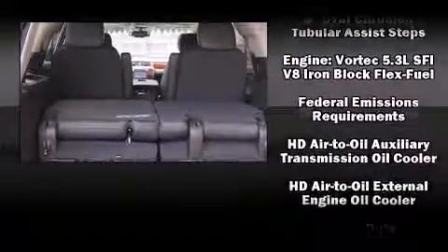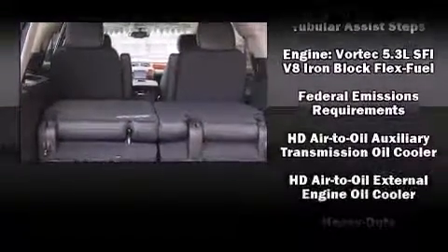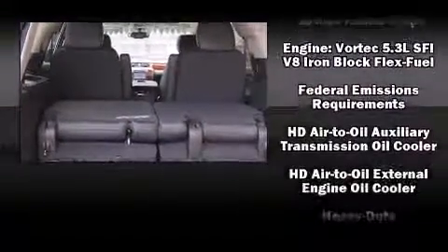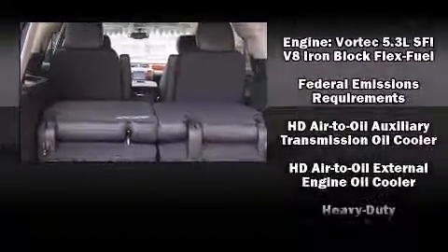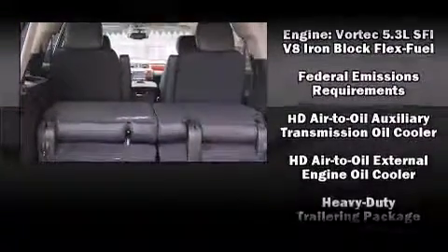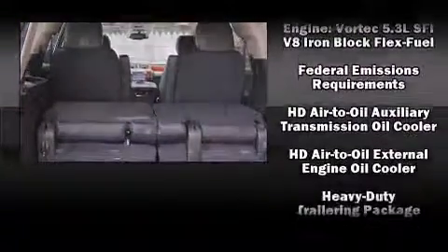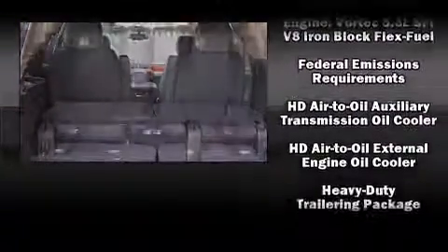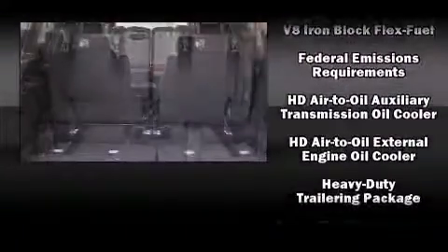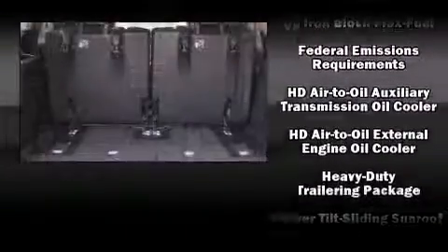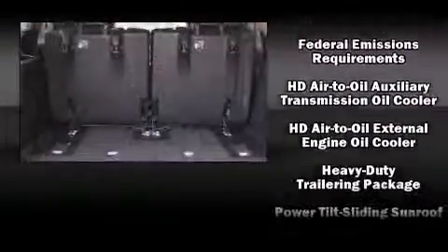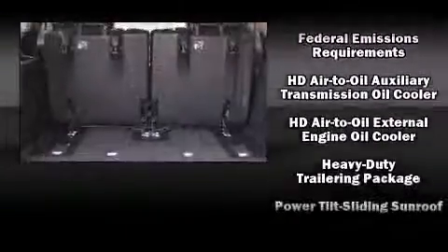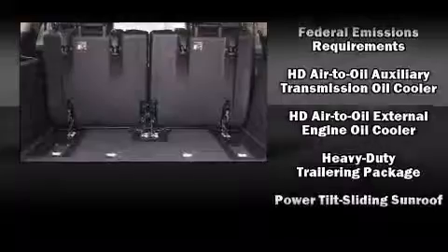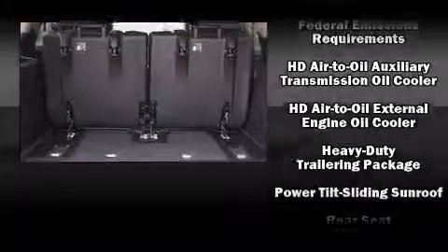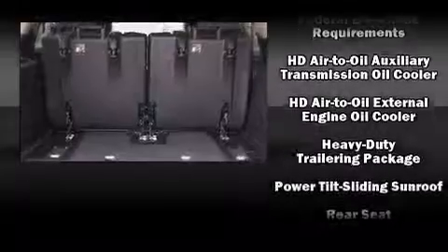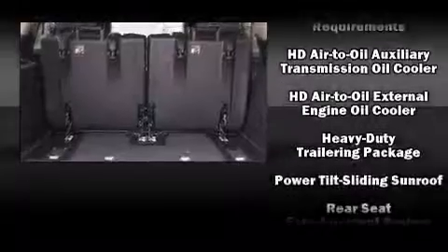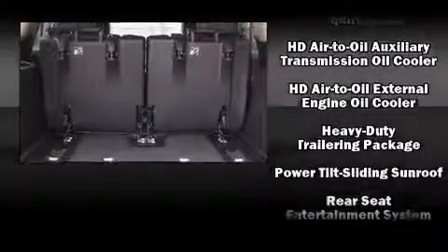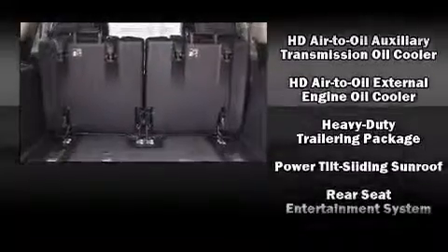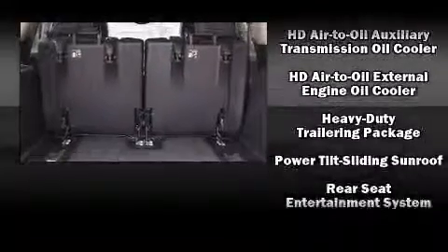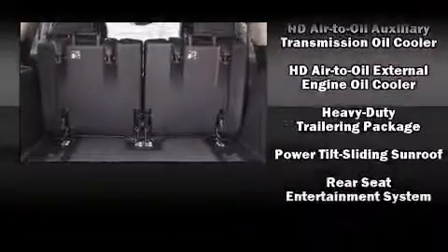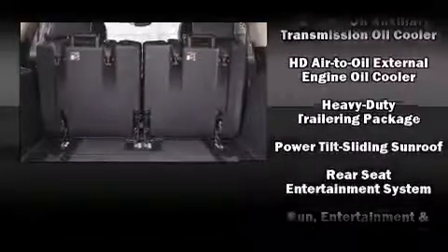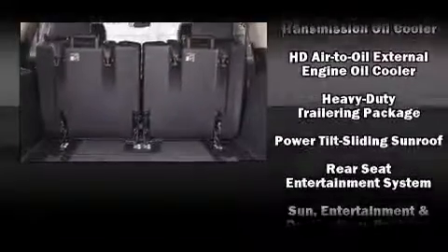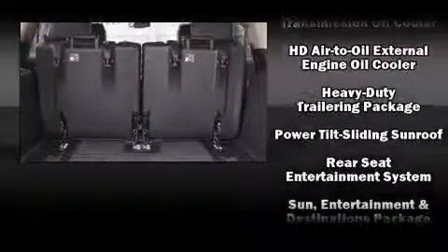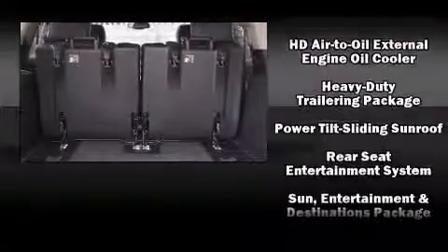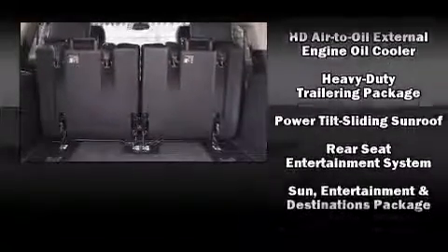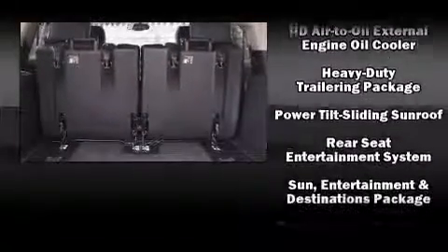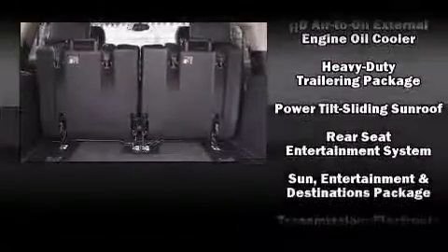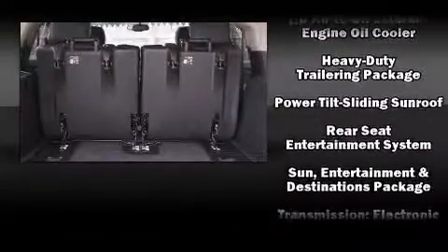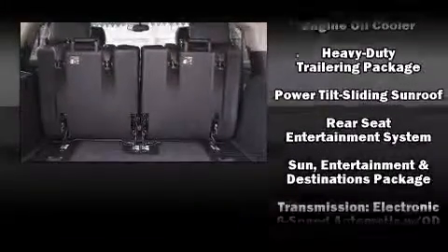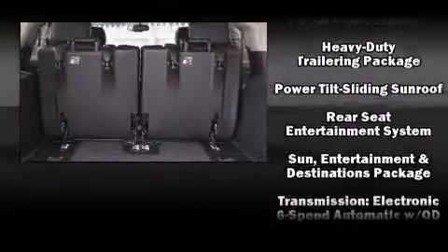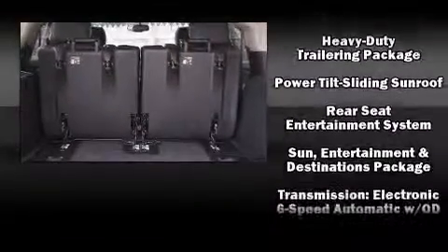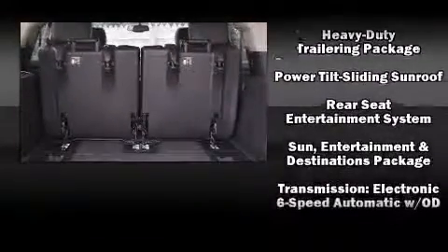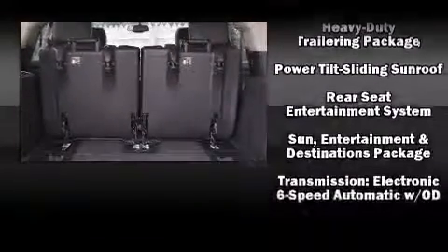Curtain airbags combined with standard stability control create a comprehensive safety network.